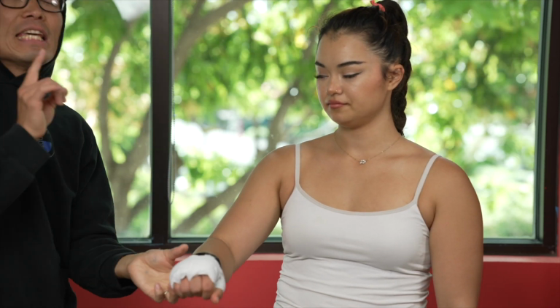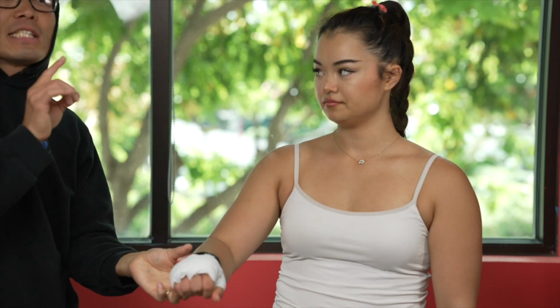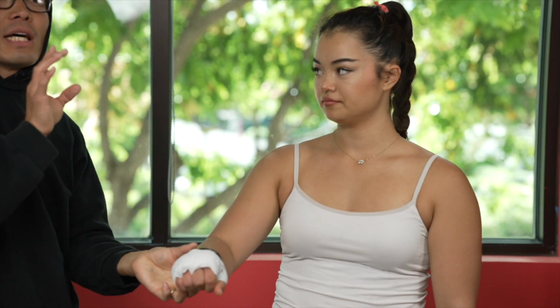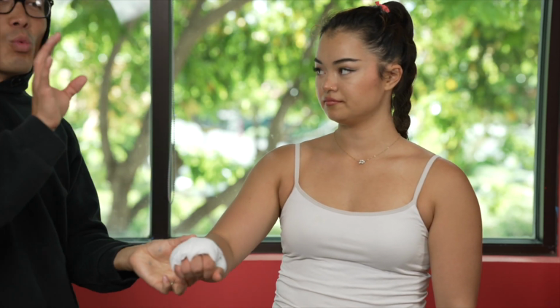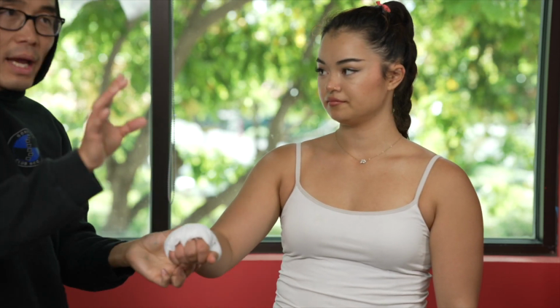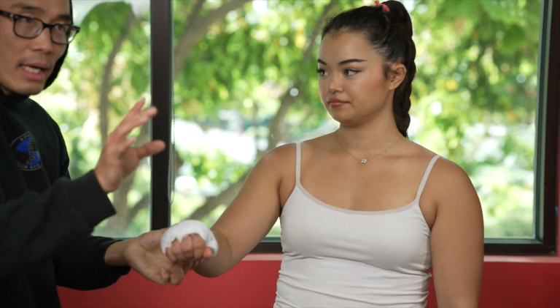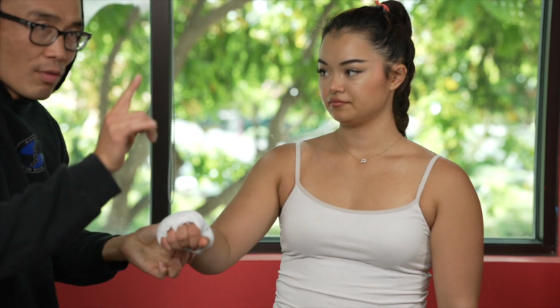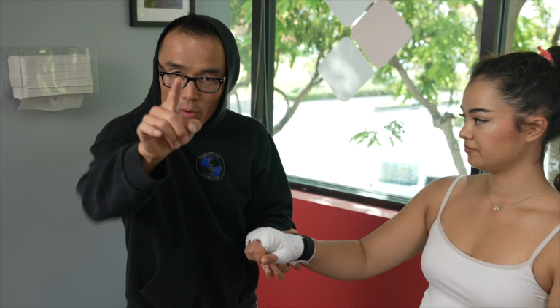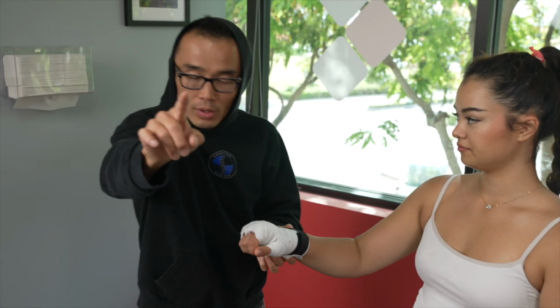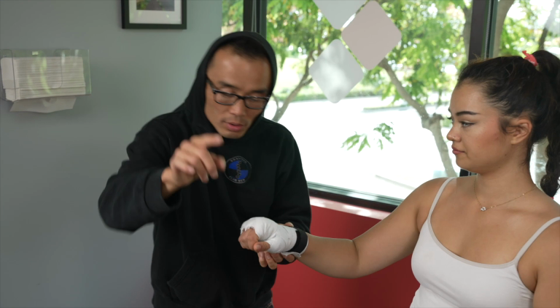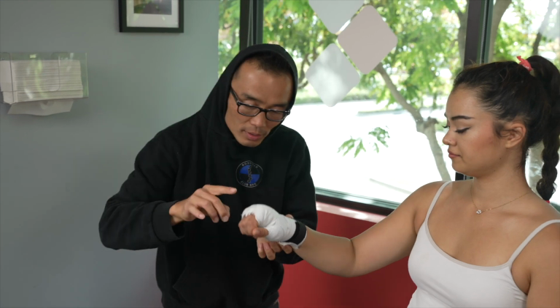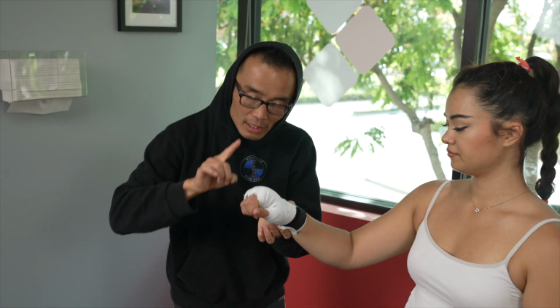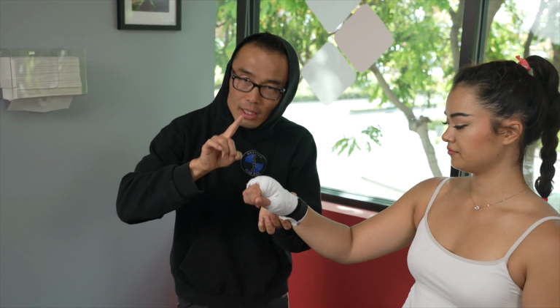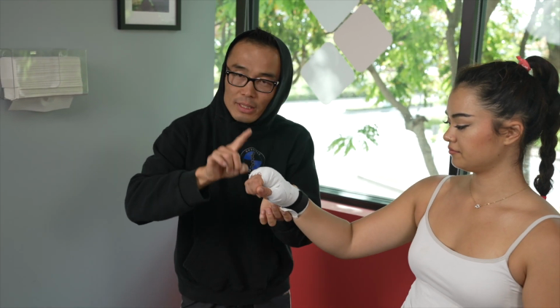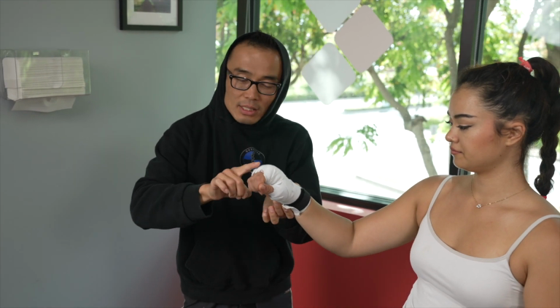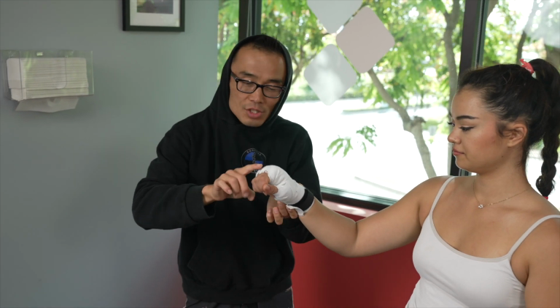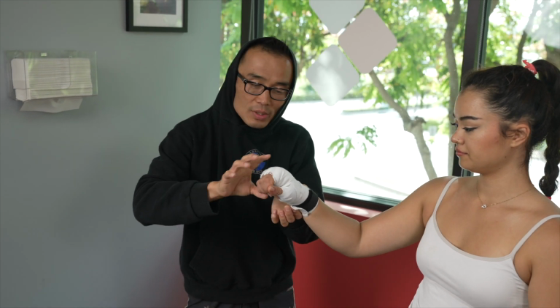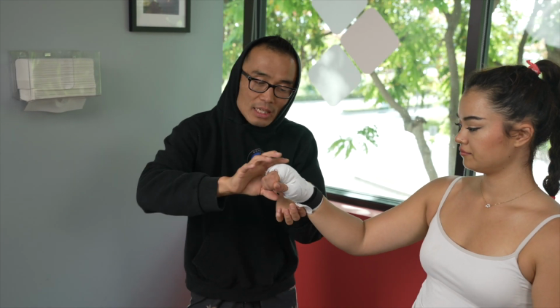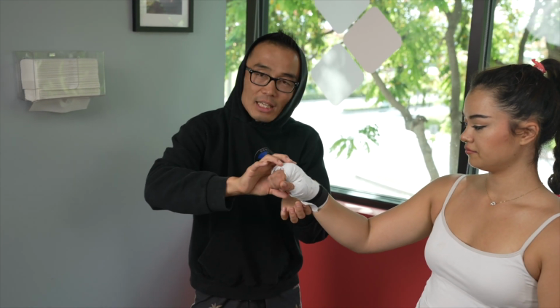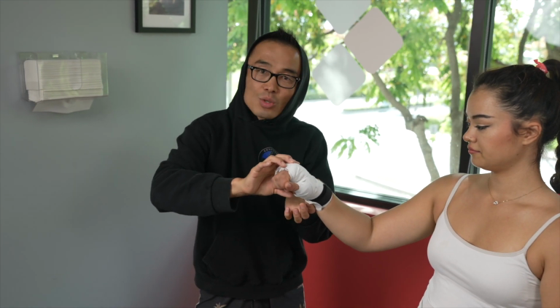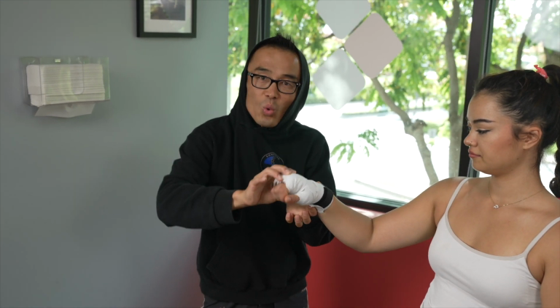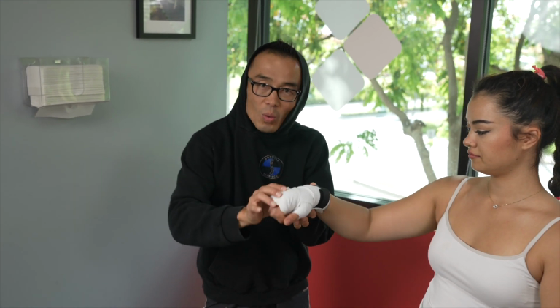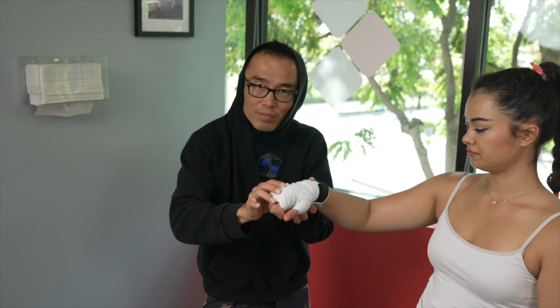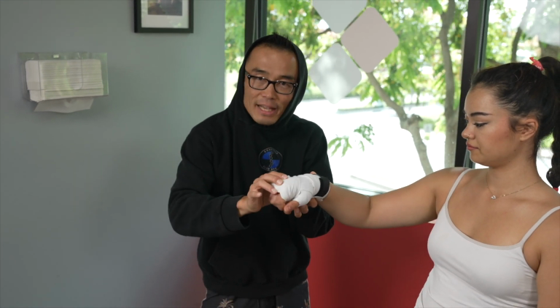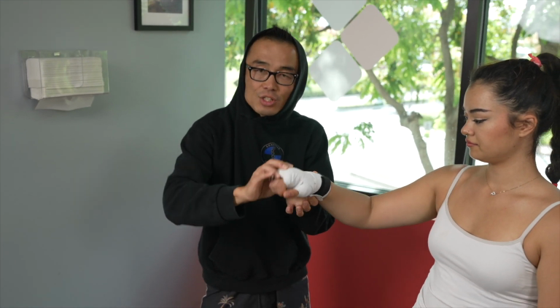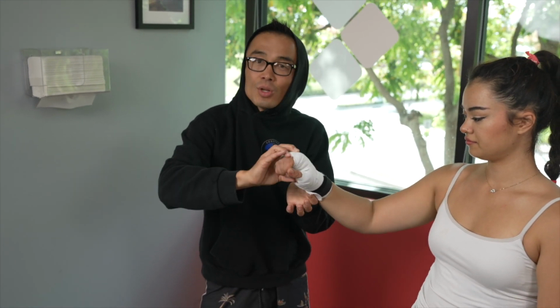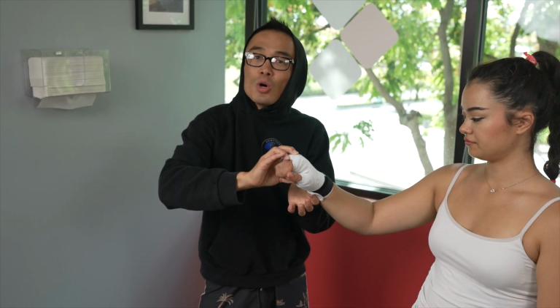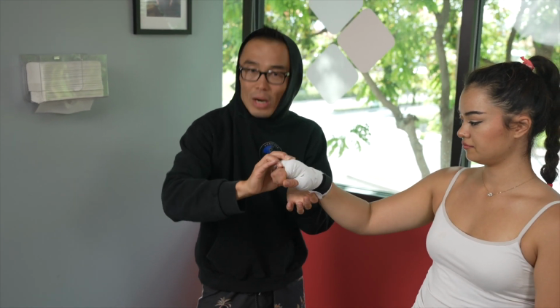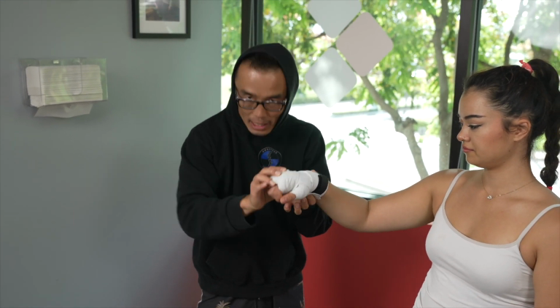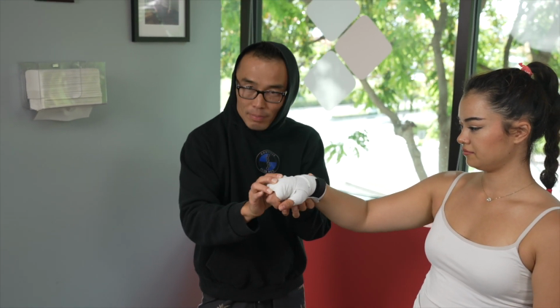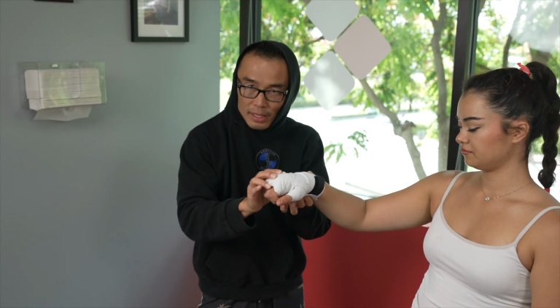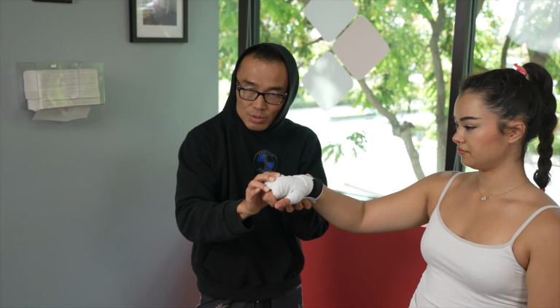The easiest way for you to get a wrist injury is overflexion or hyperflexion.